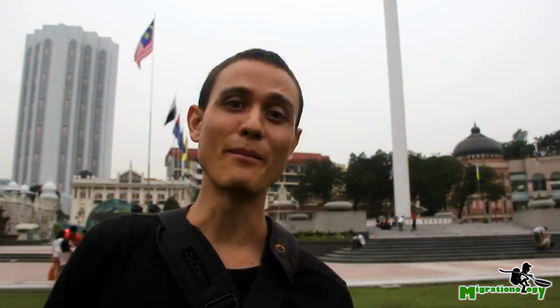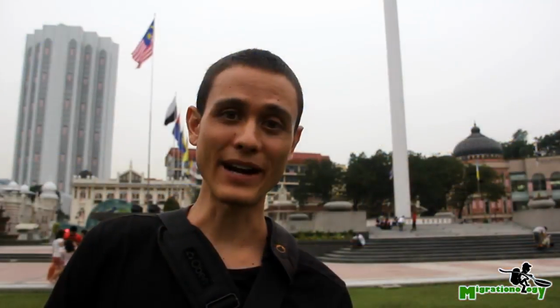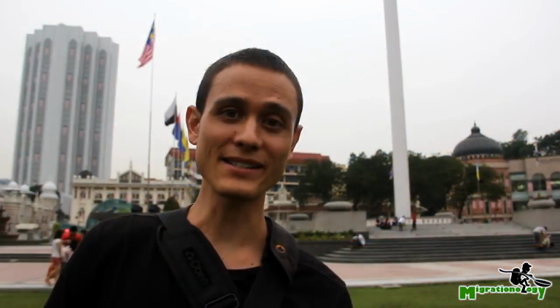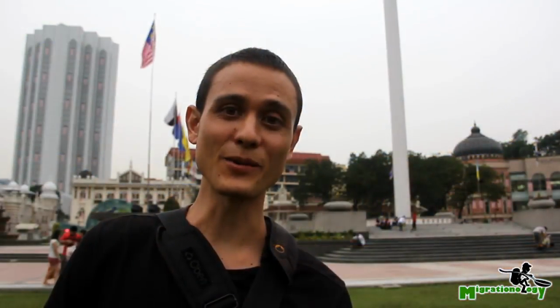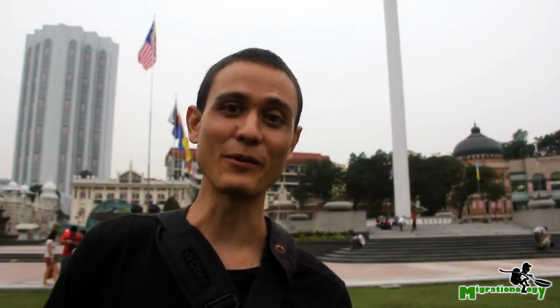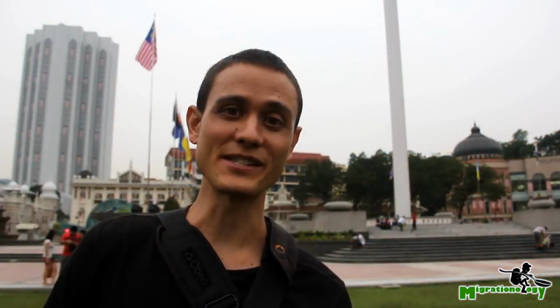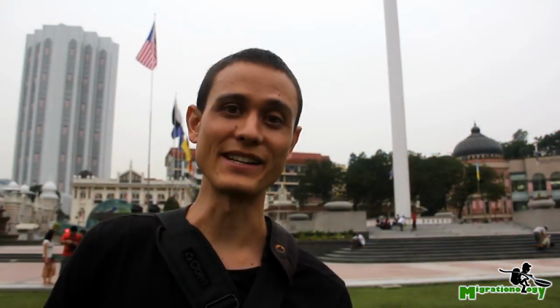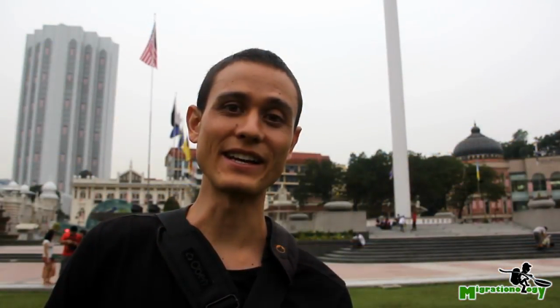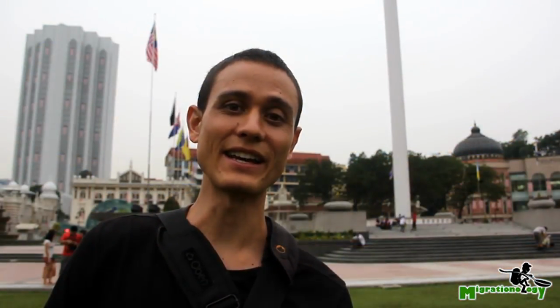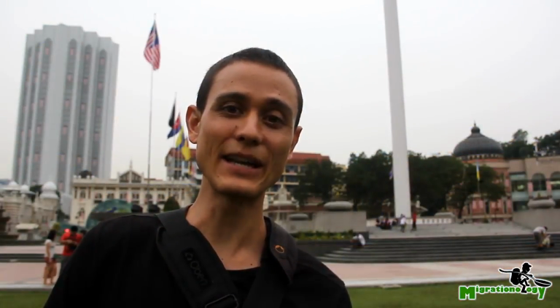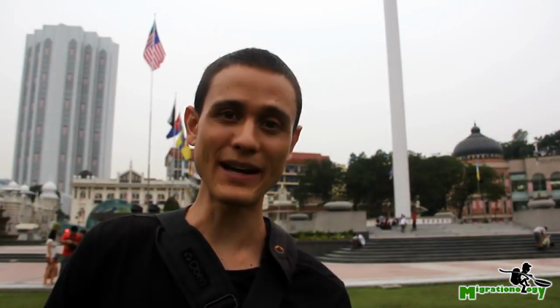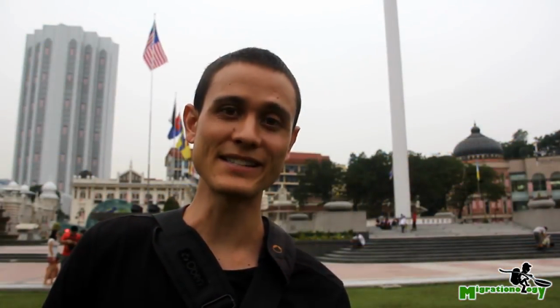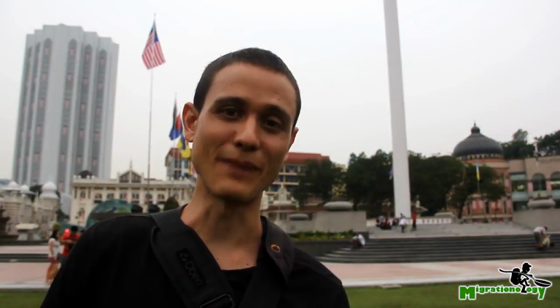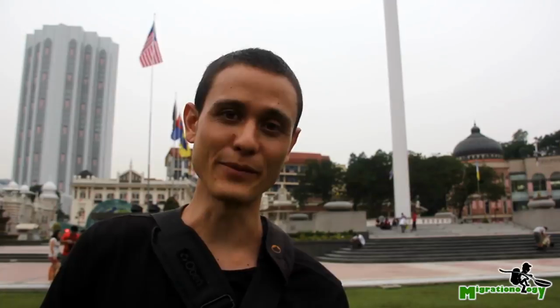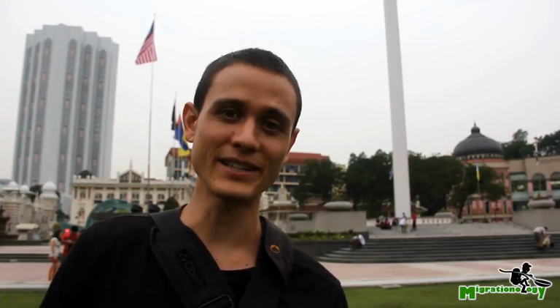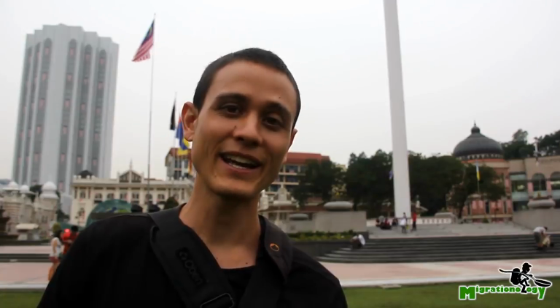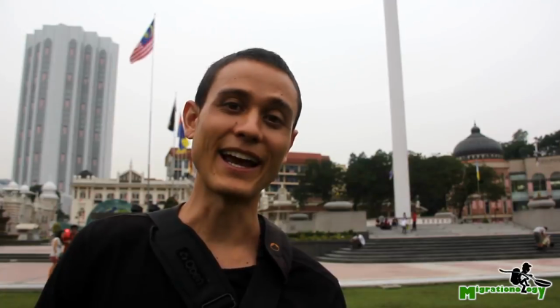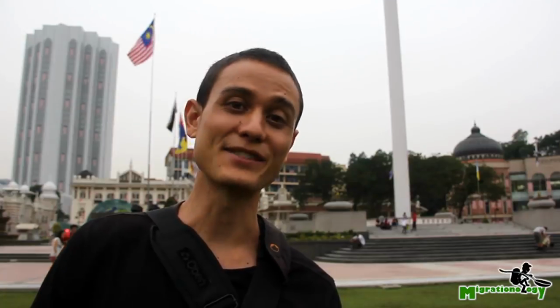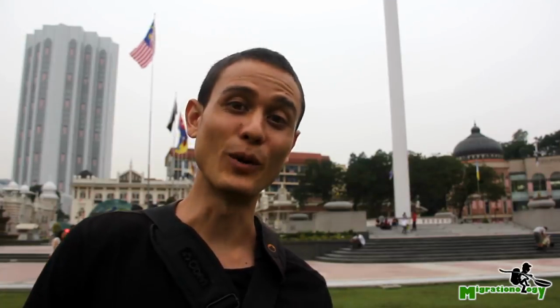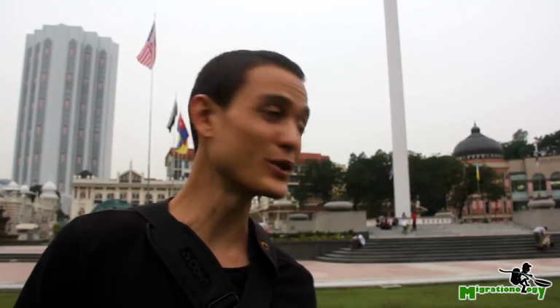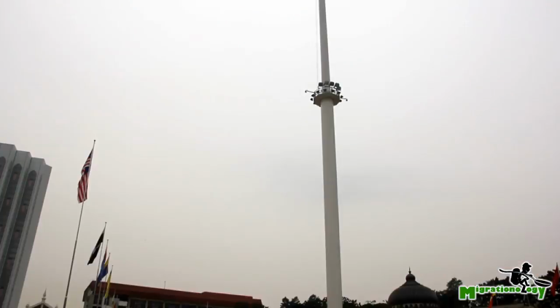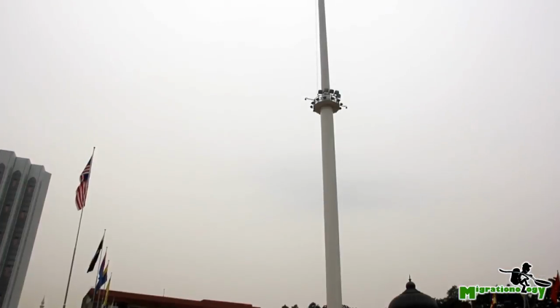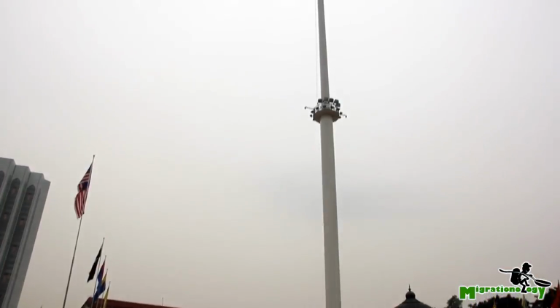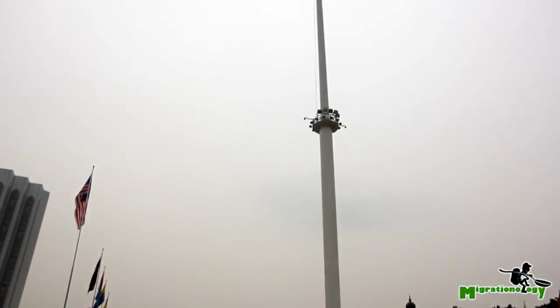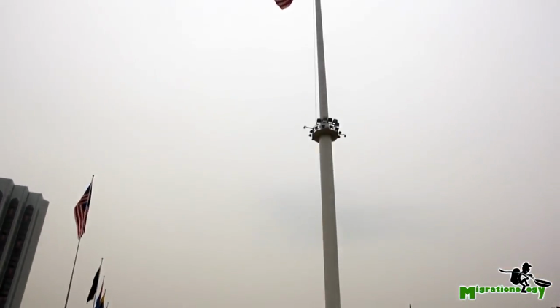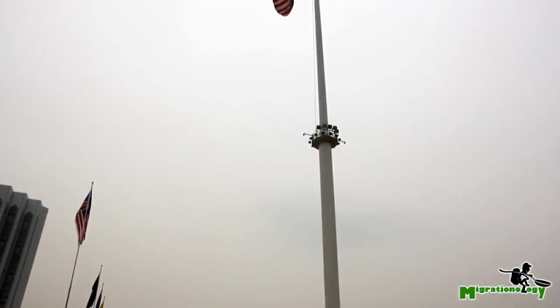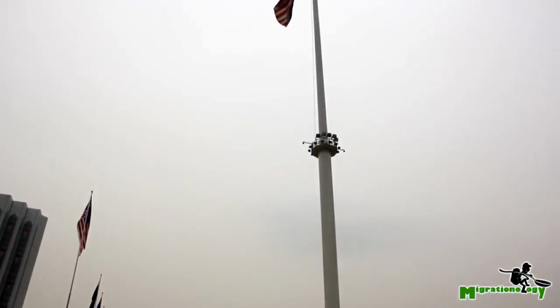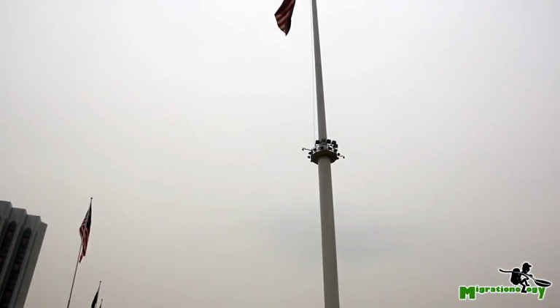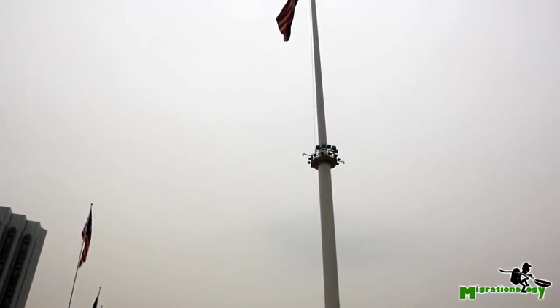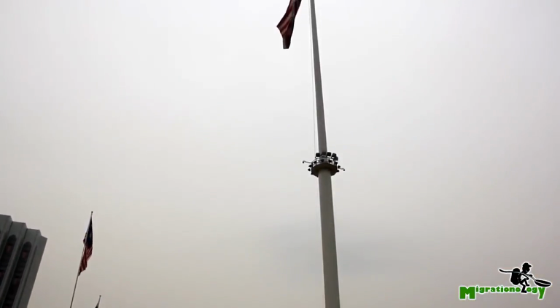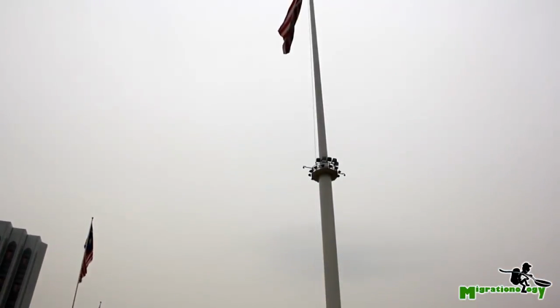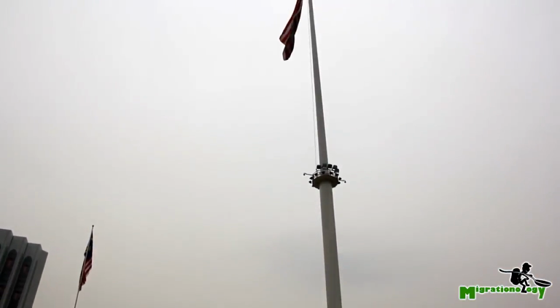Merdeka Square, which is the independence monument, is home to a 95-meter flagpole, which is among the tallest in the entire world.